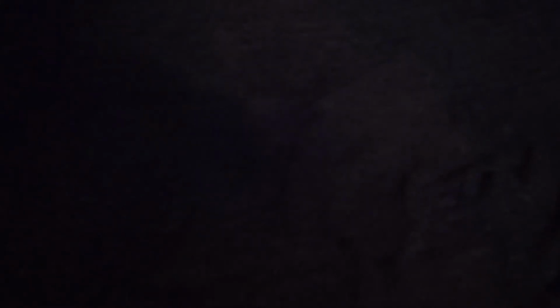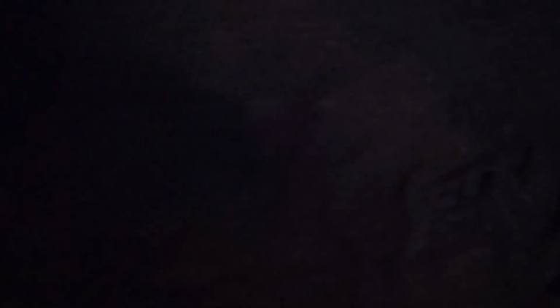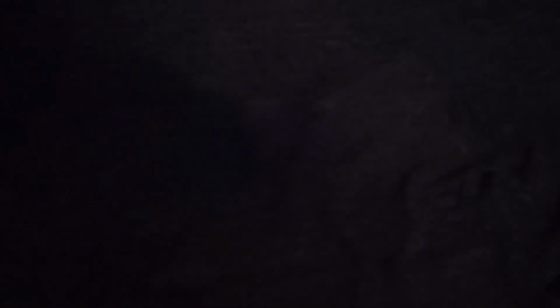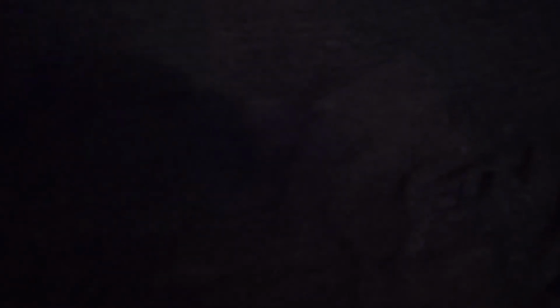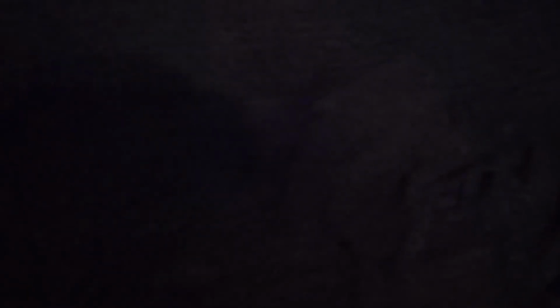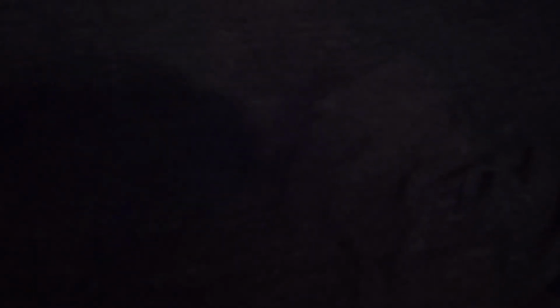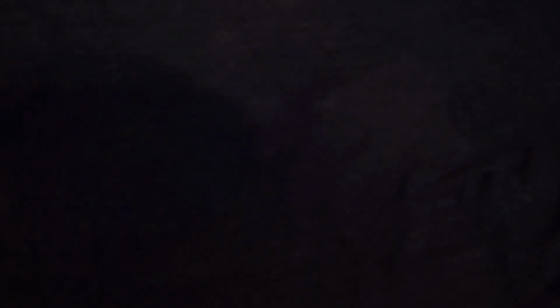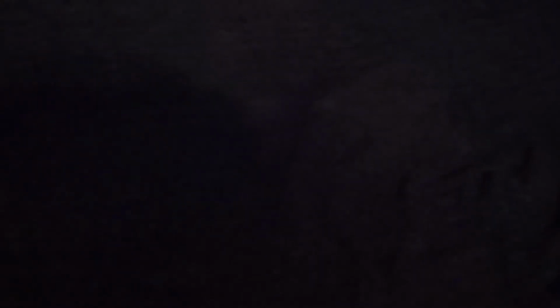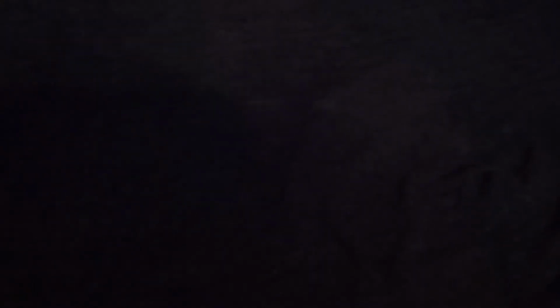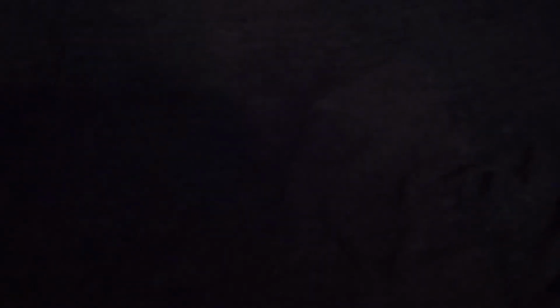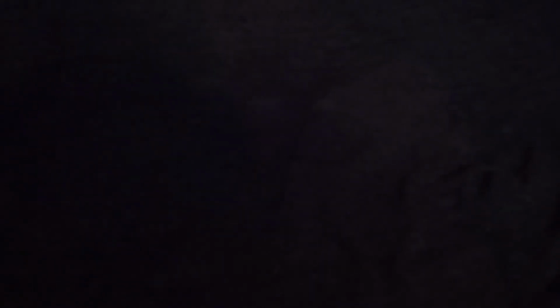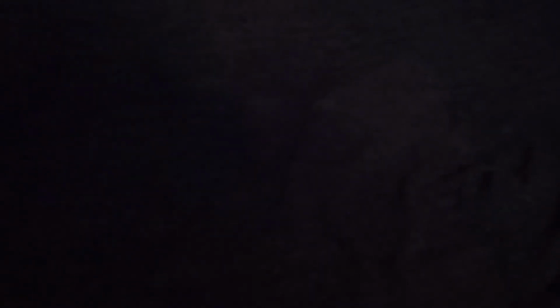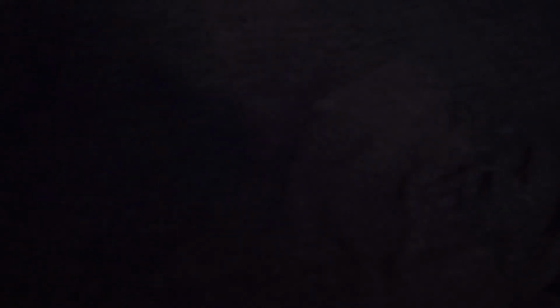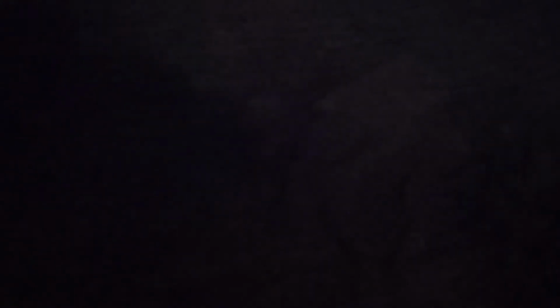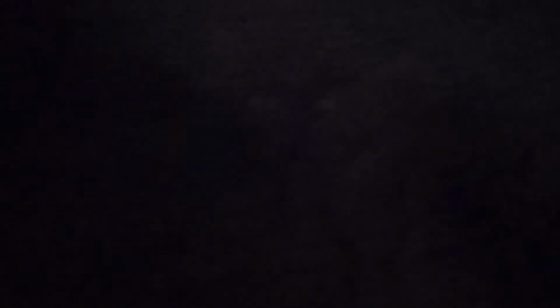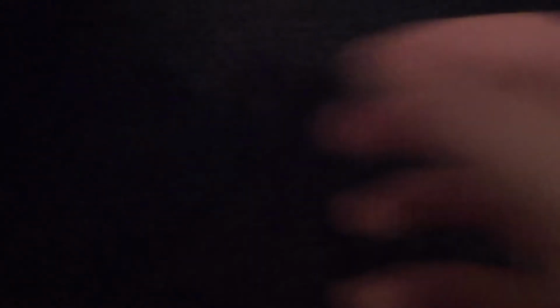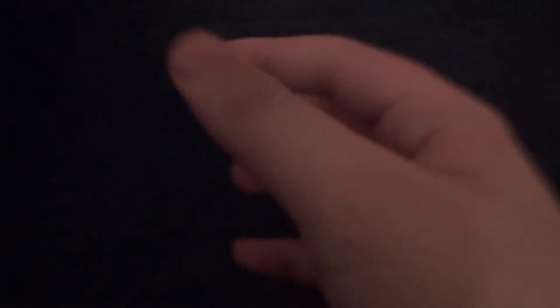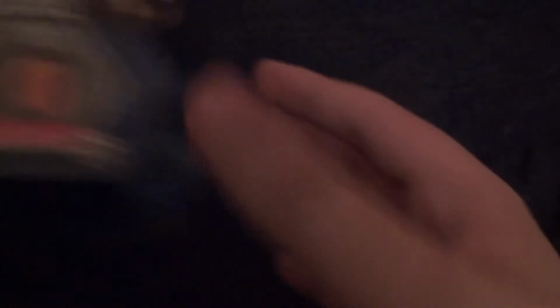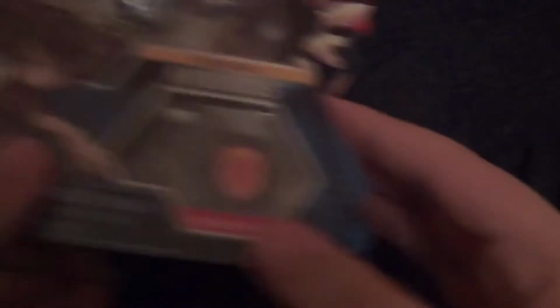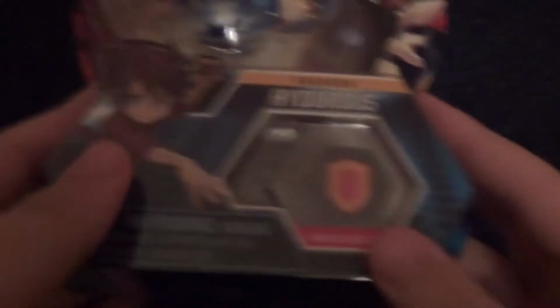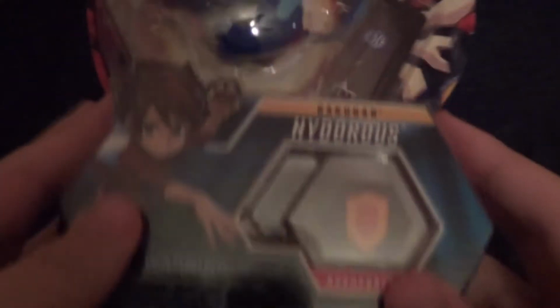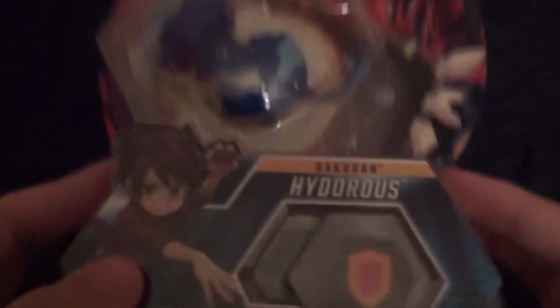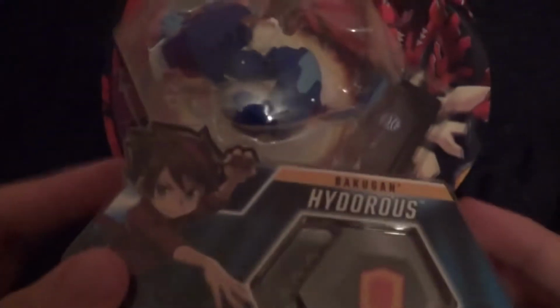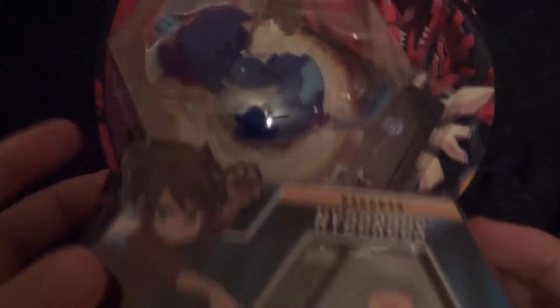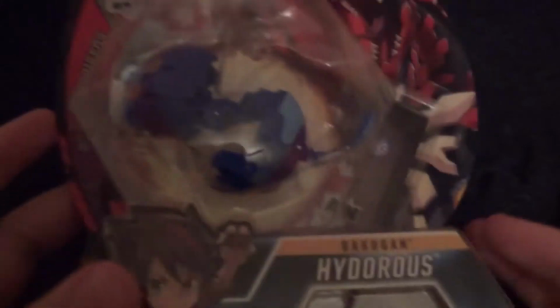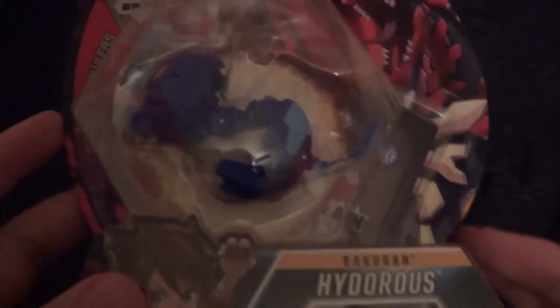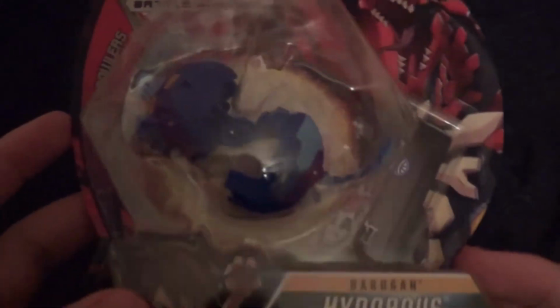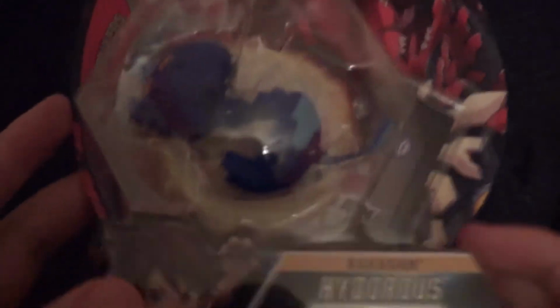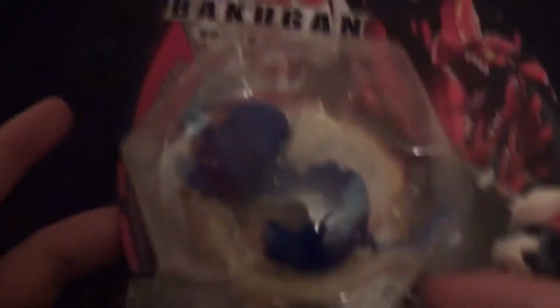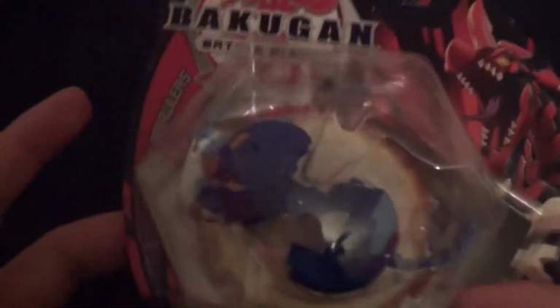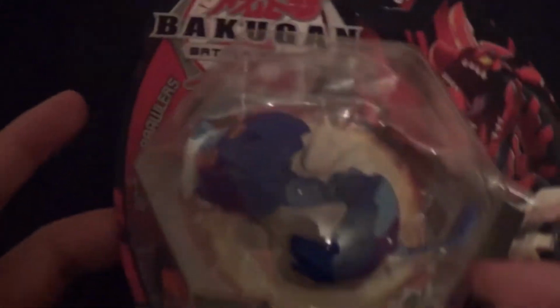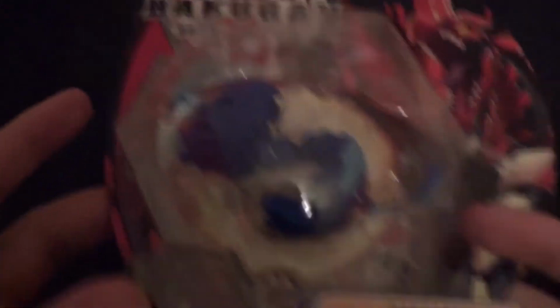Hello guys, it's ChaoS100 here. Today I will be unboxing the Bakugan Hyderas.